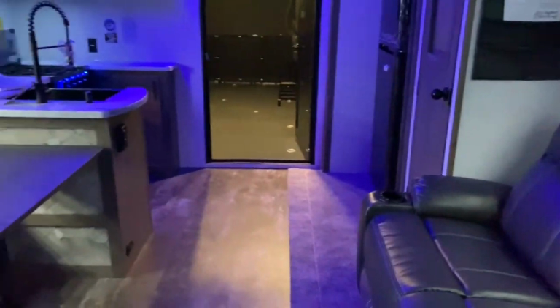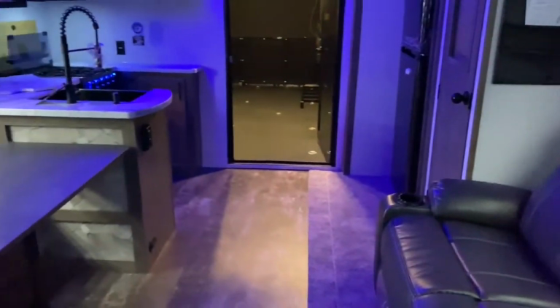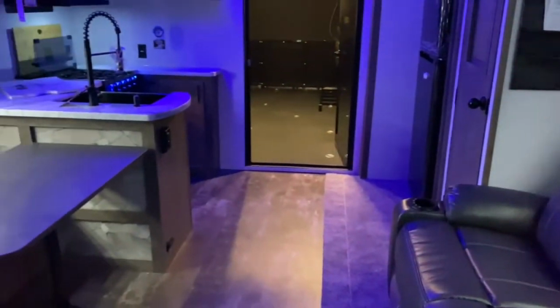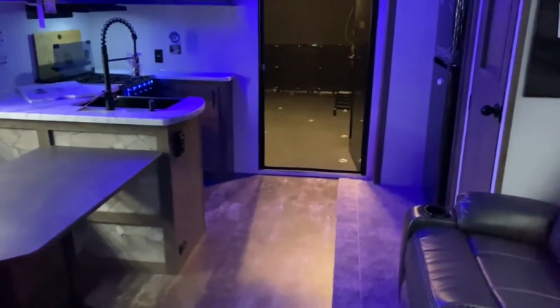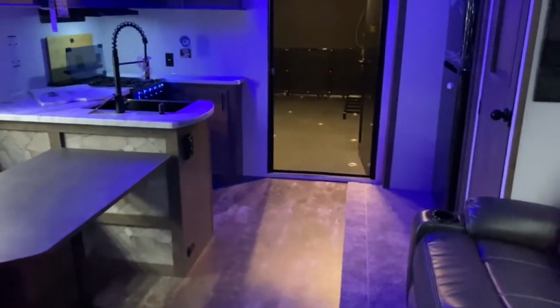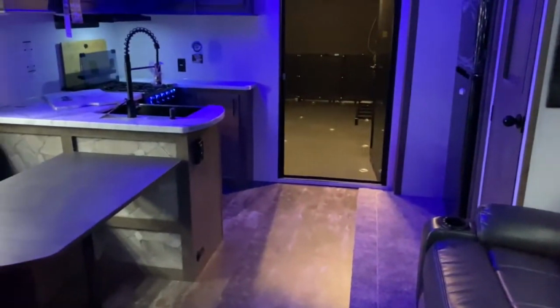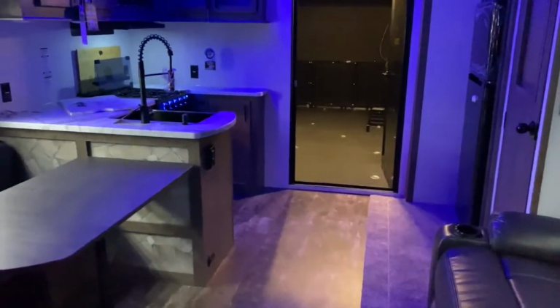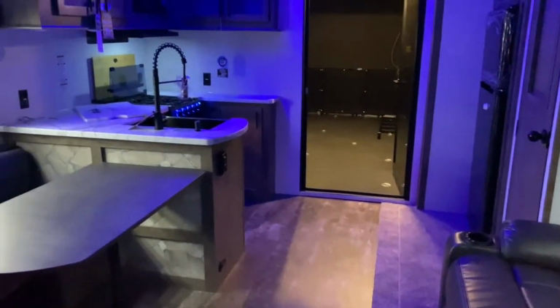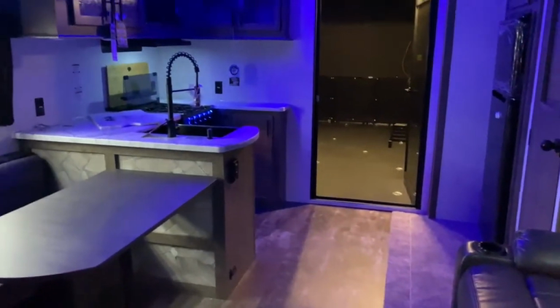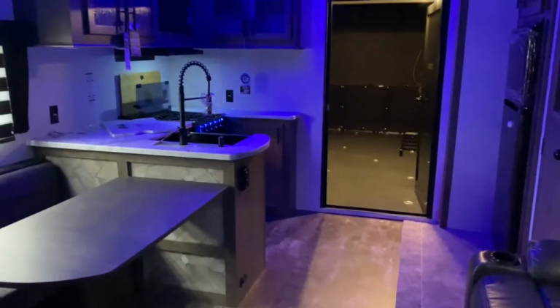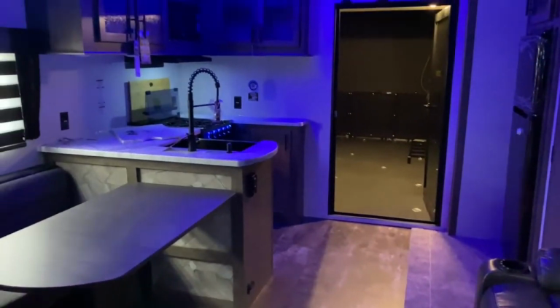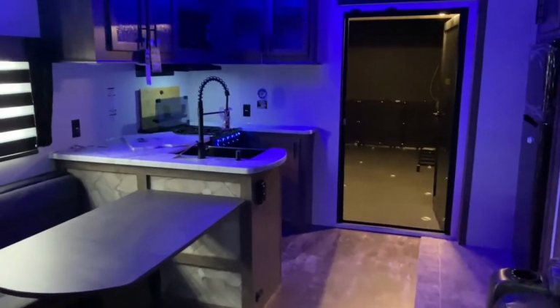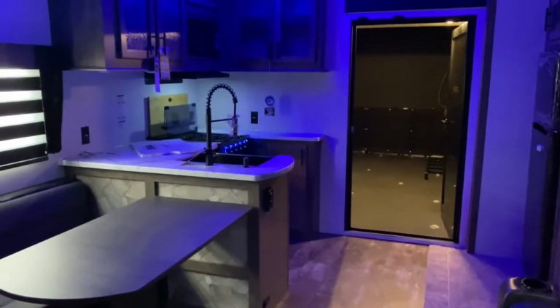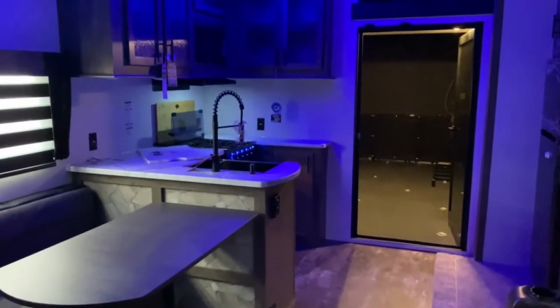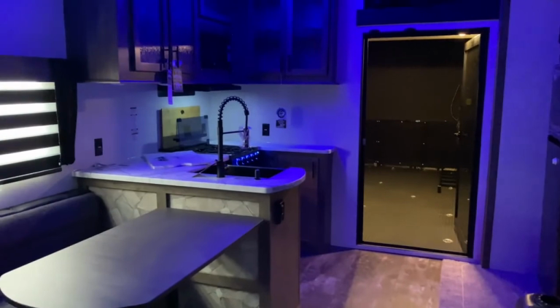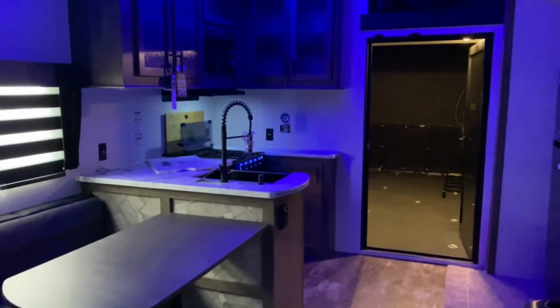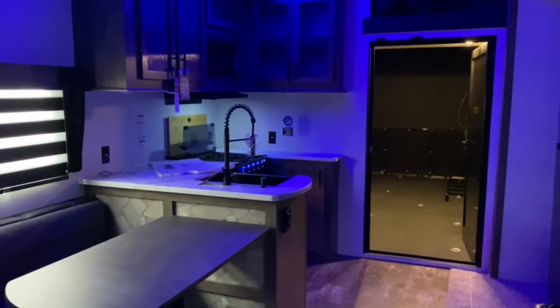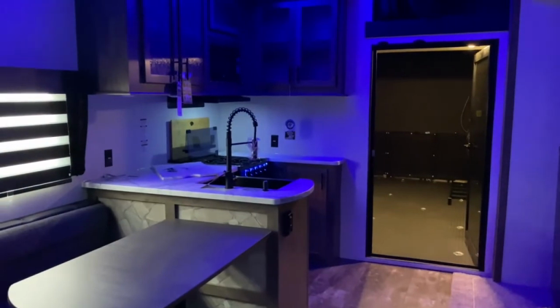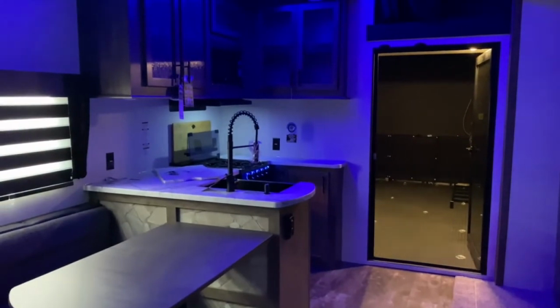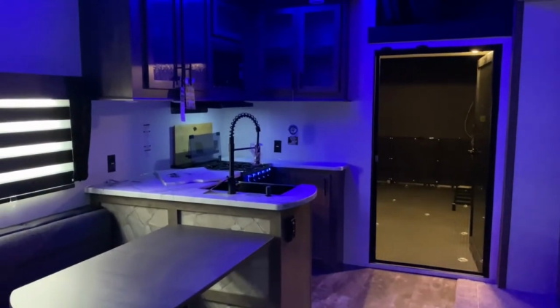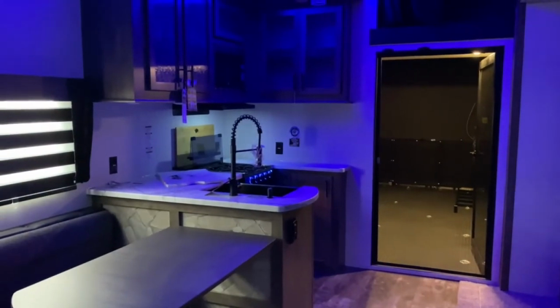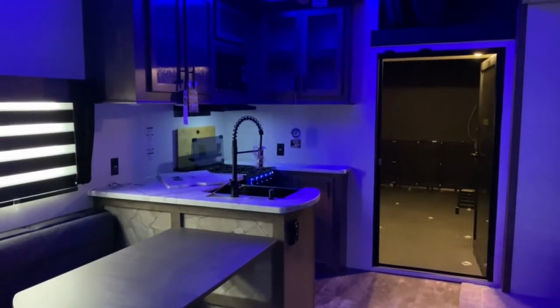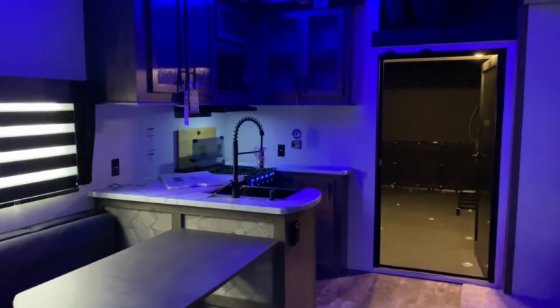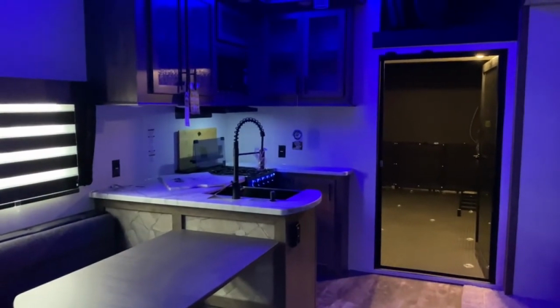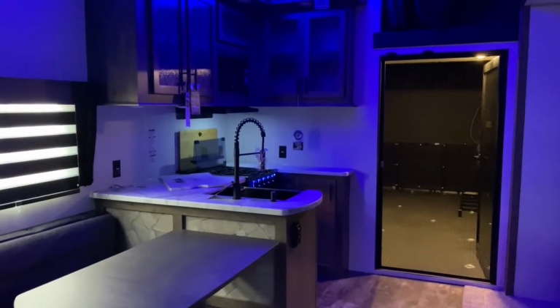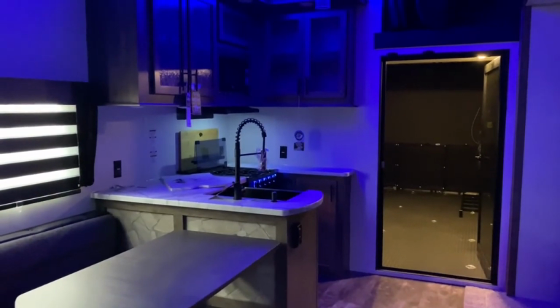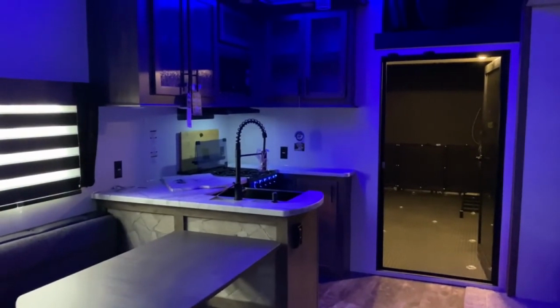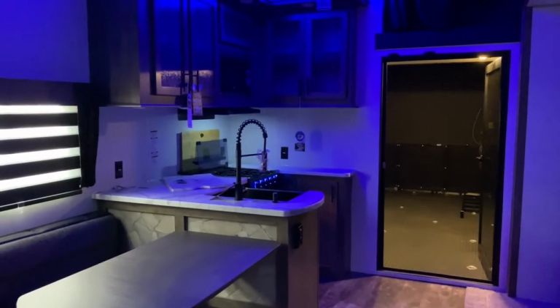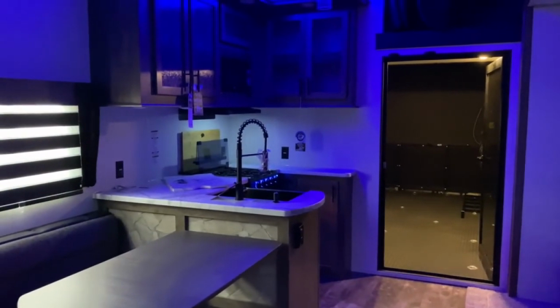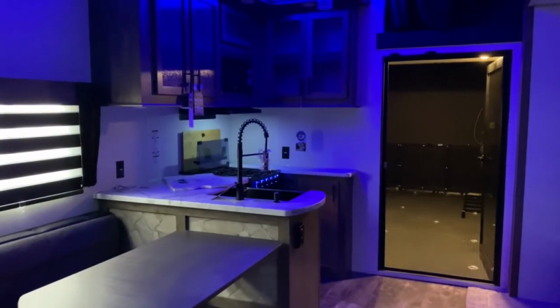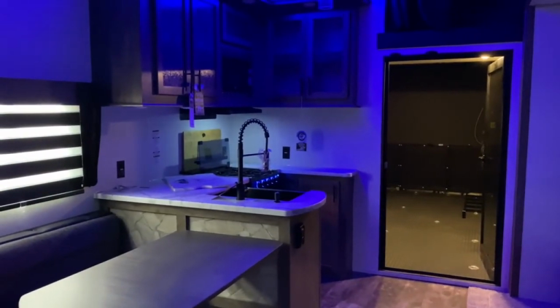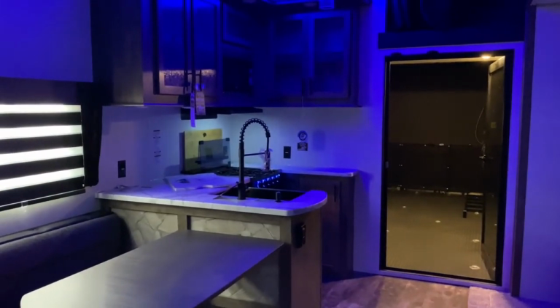If you'd like to see this unit in person, come check it out at Tri-State RV in Anna, Illinois.